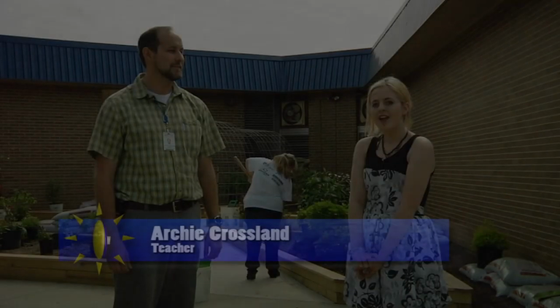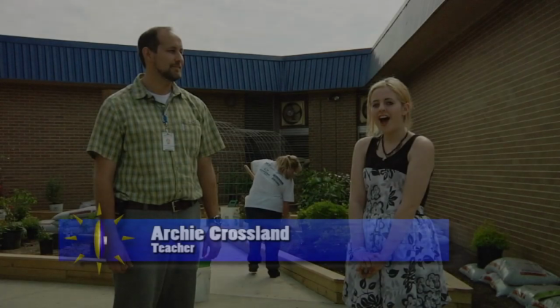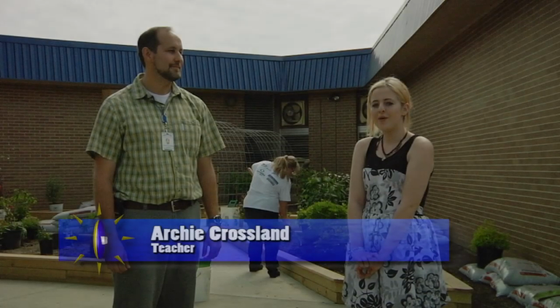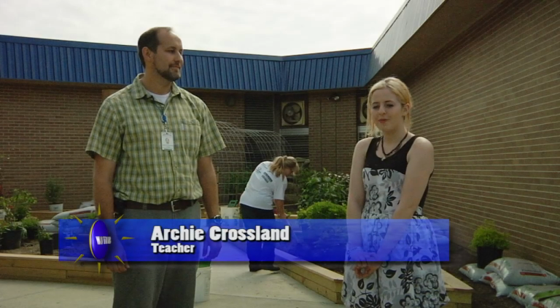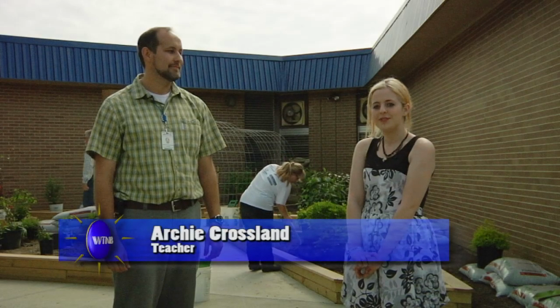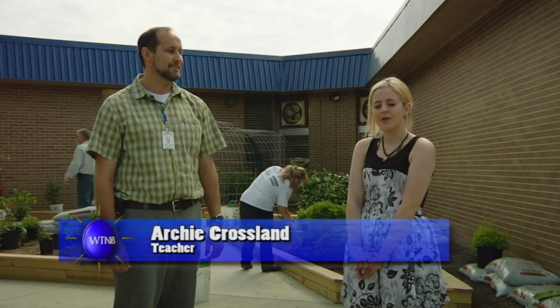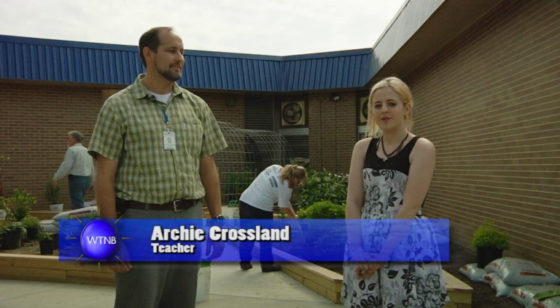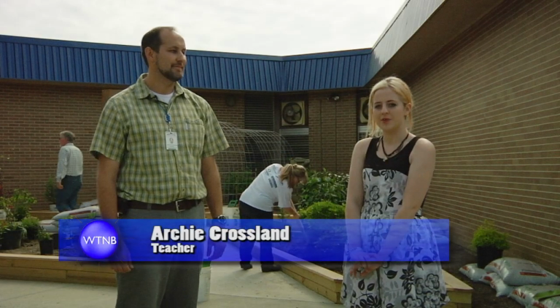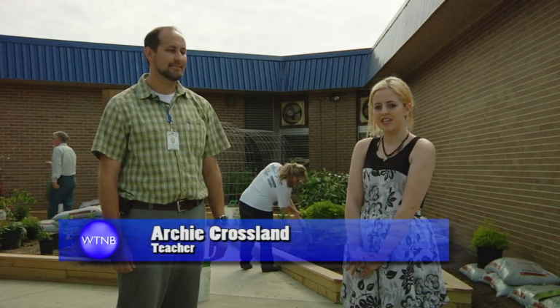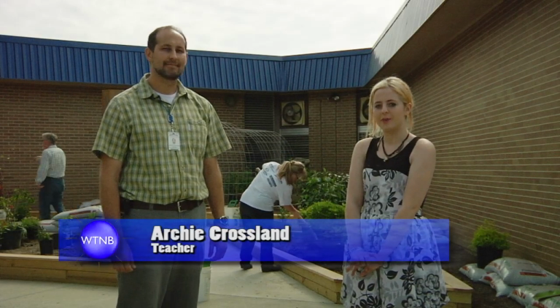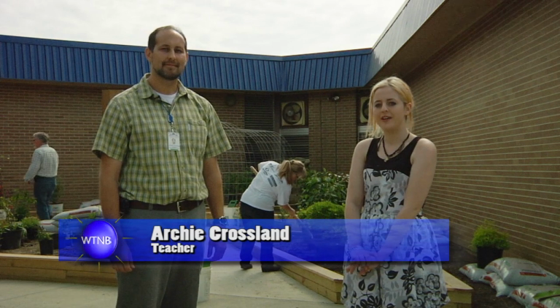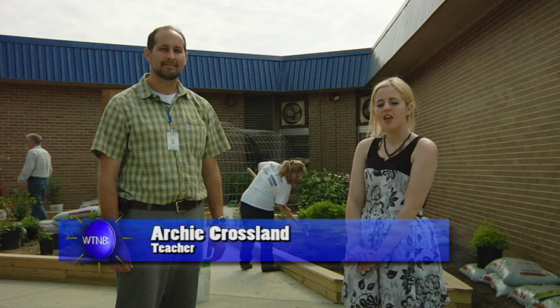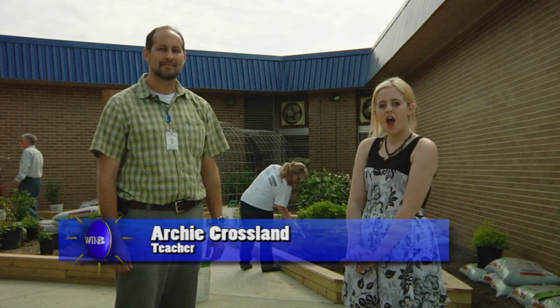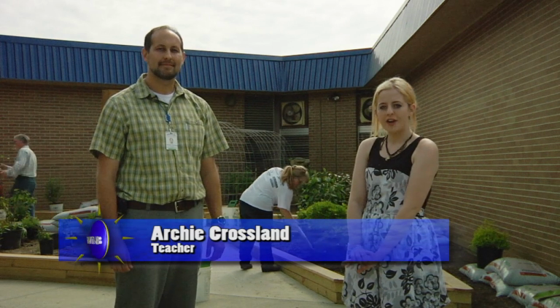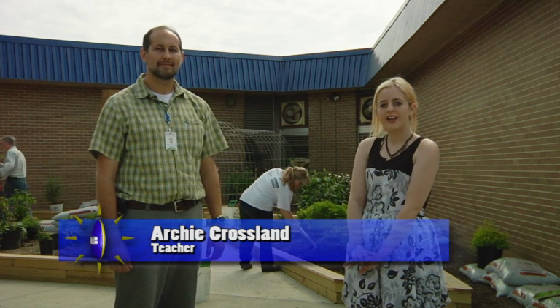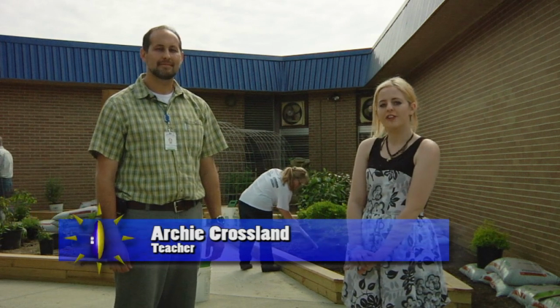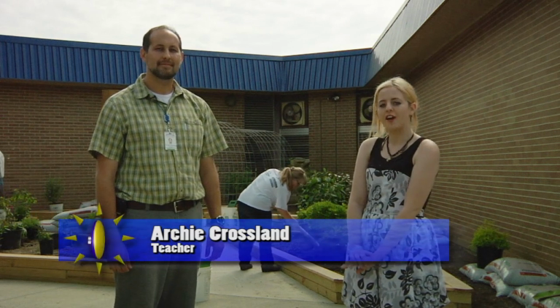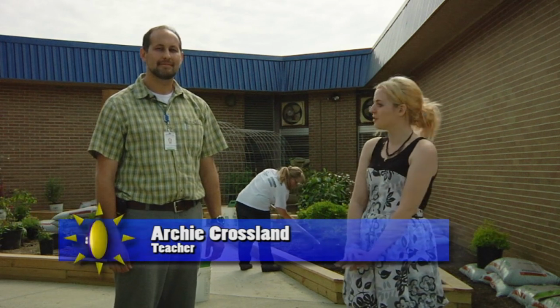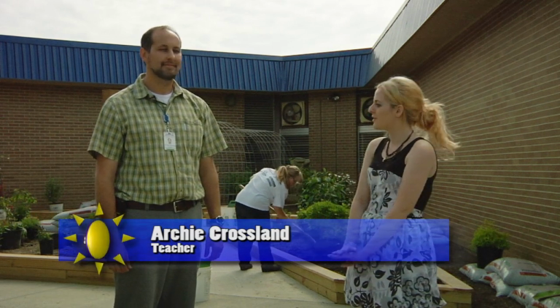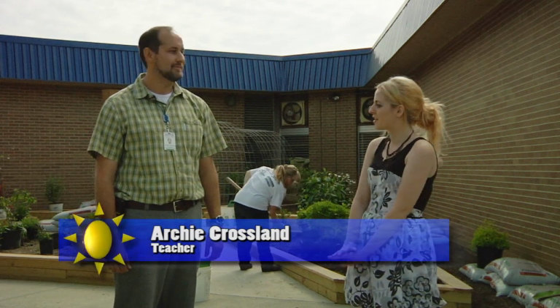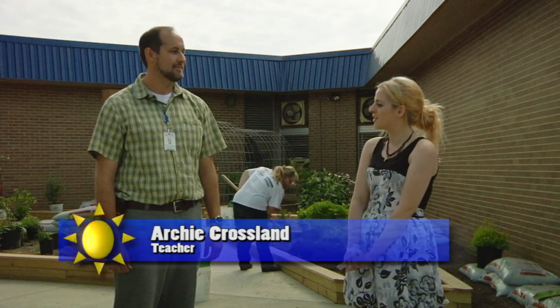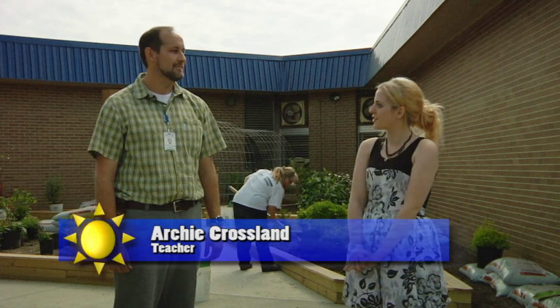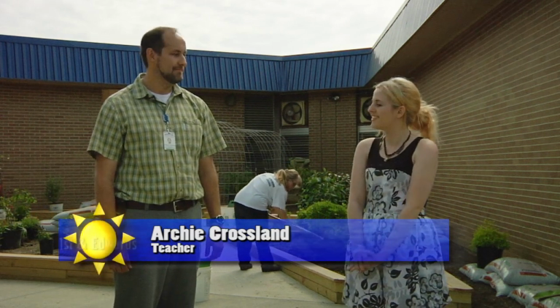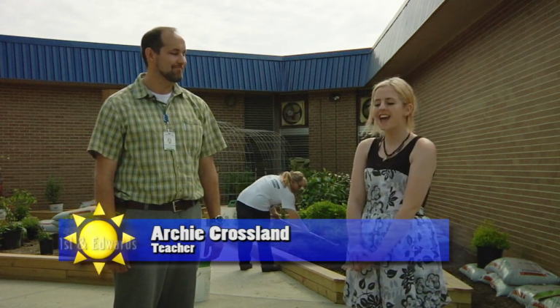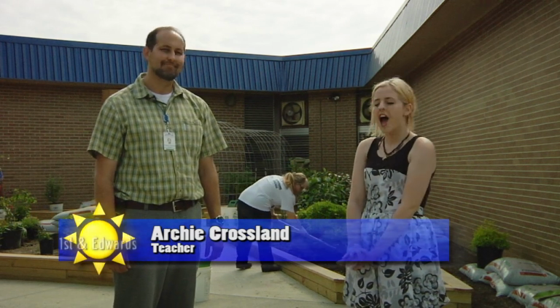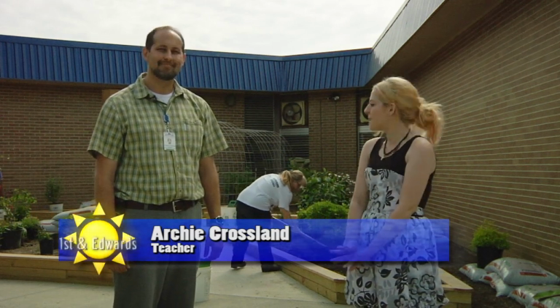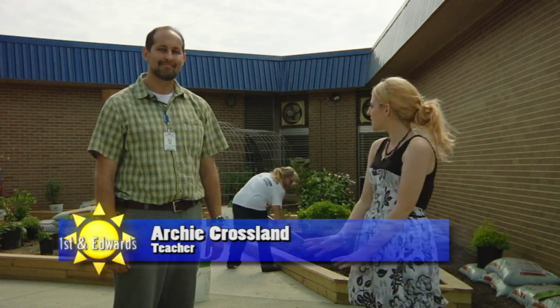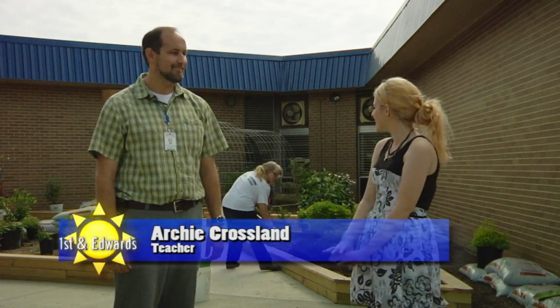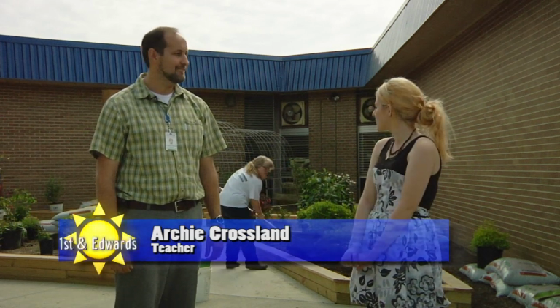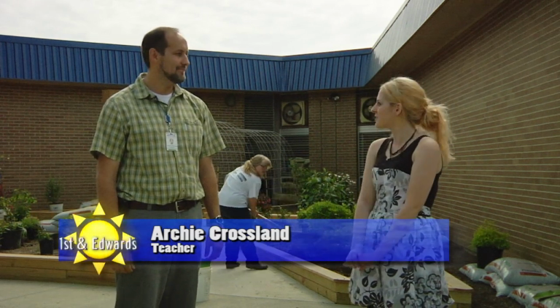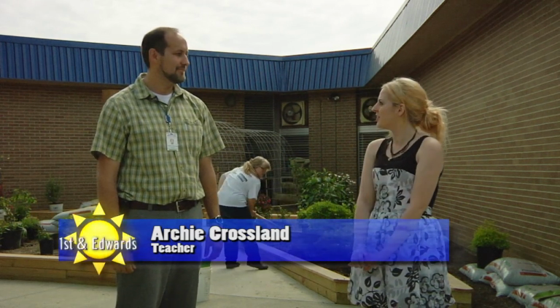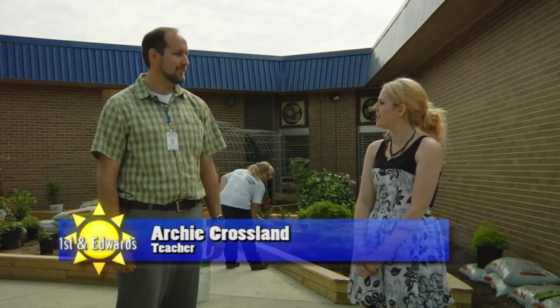Hi, I'm Lauren Maxwell here with WTMB. I'm here at Cleveland High School with Archie Crossland. Archie, can you tell us what's going on here?